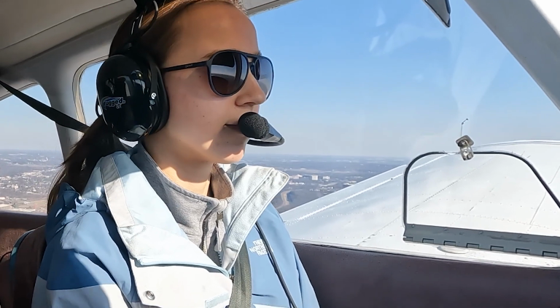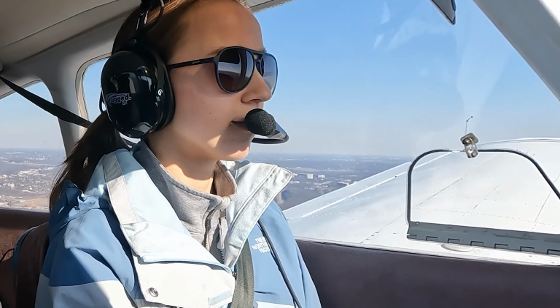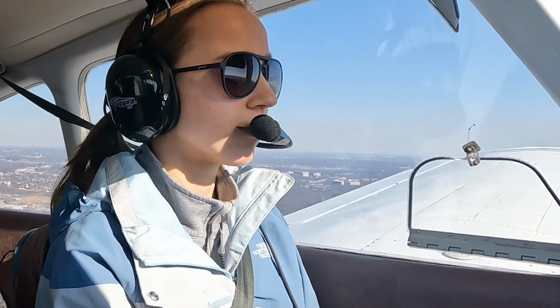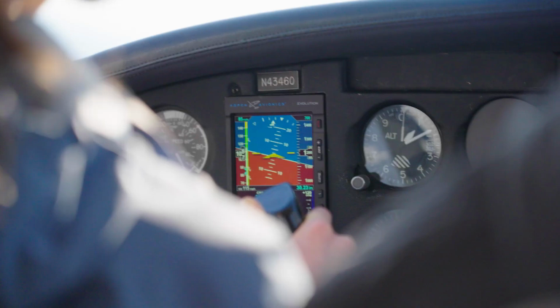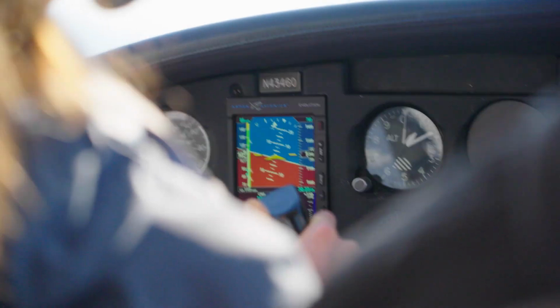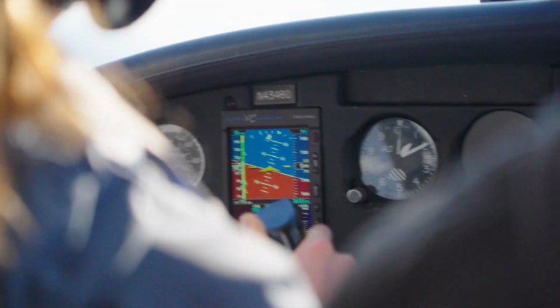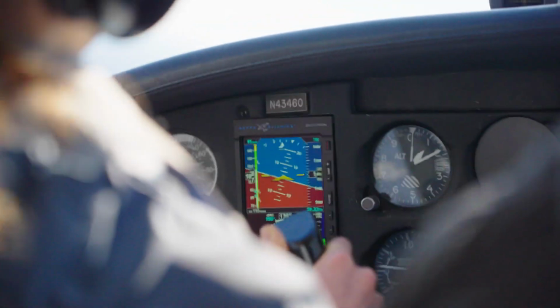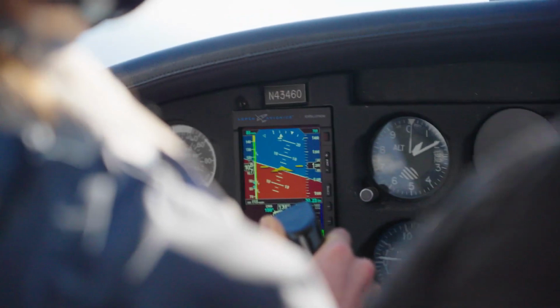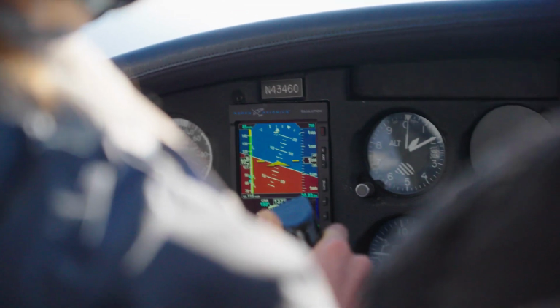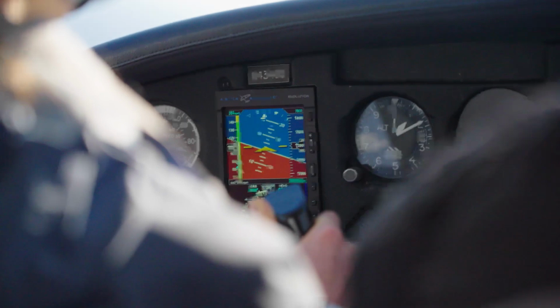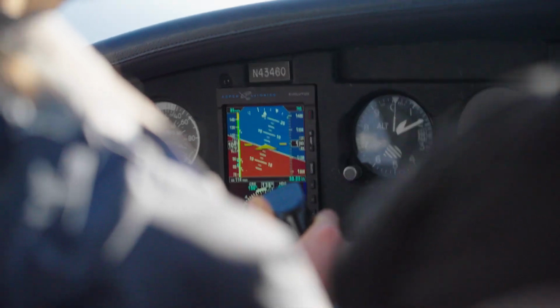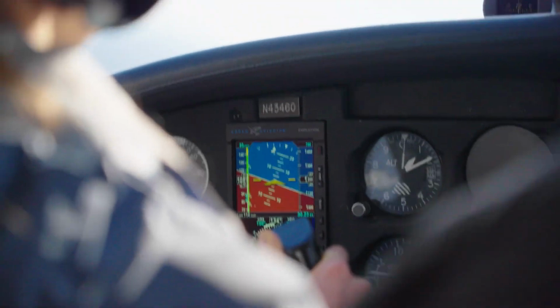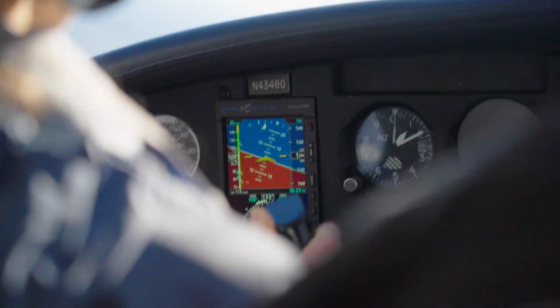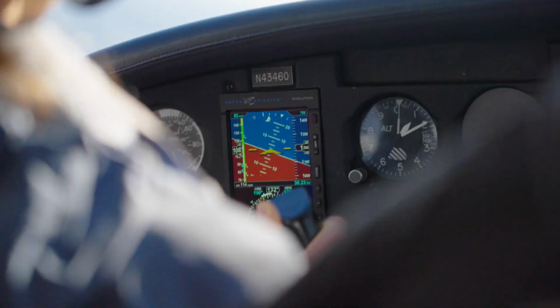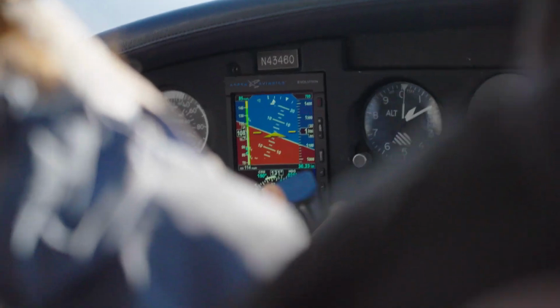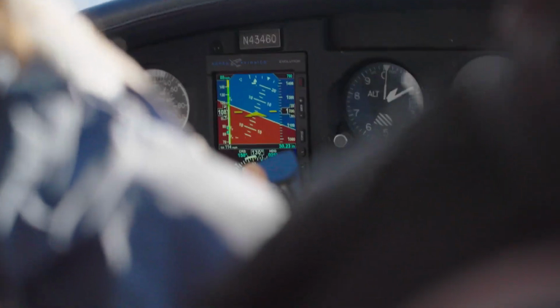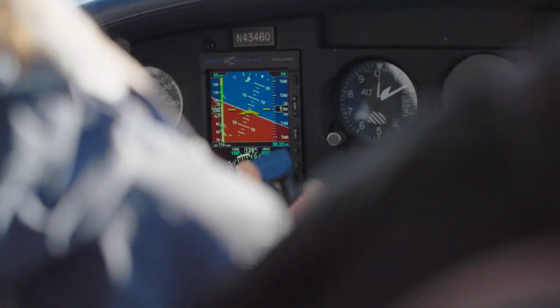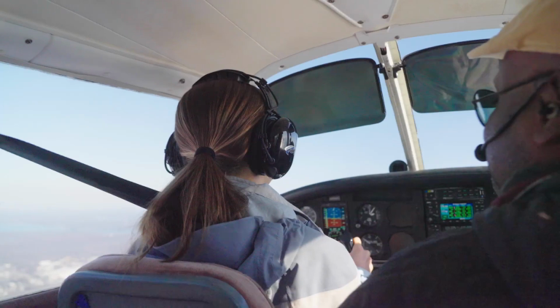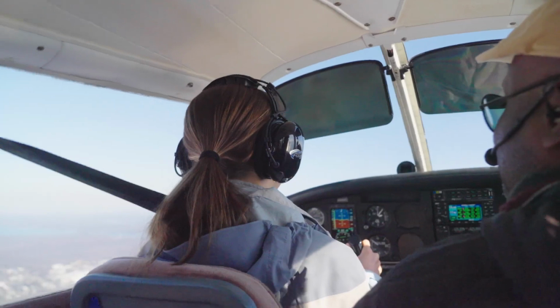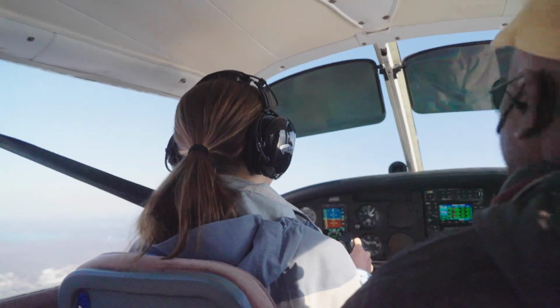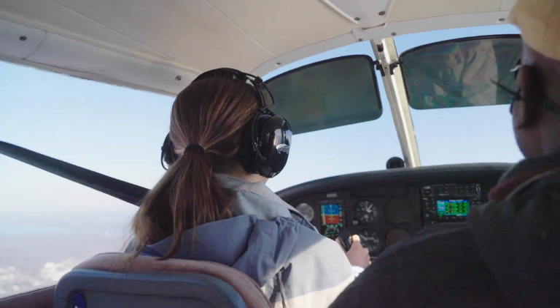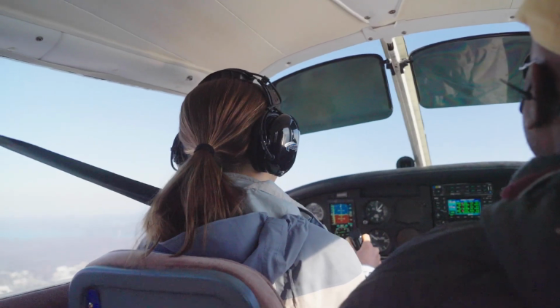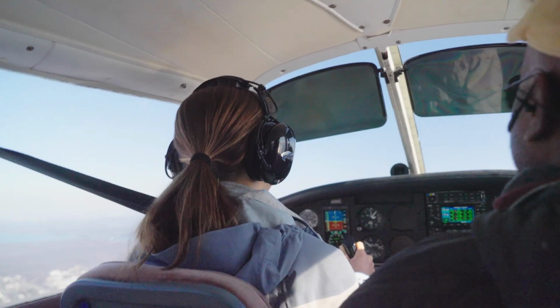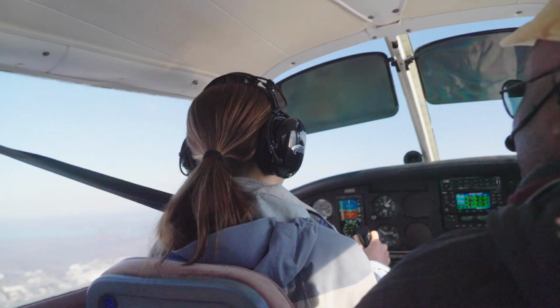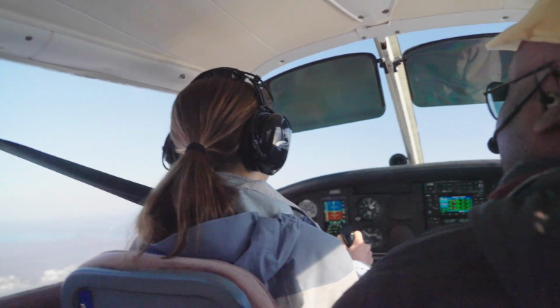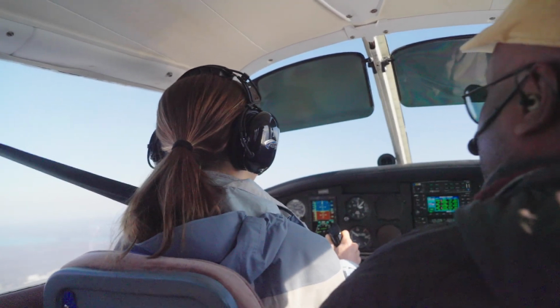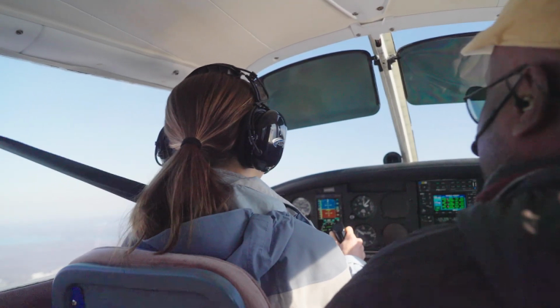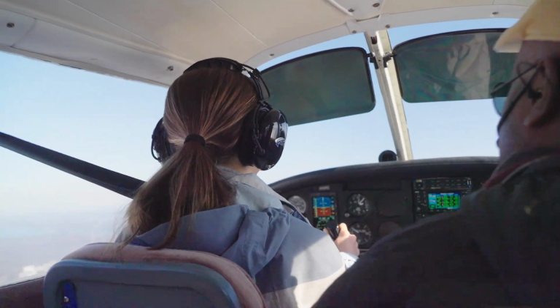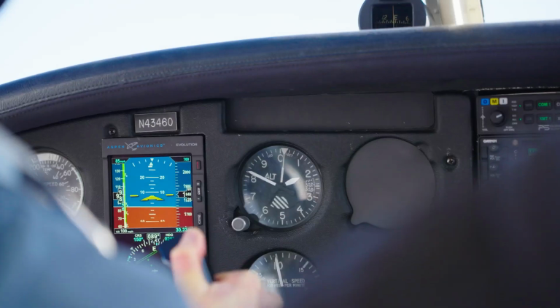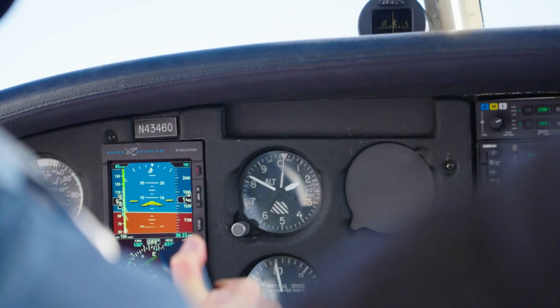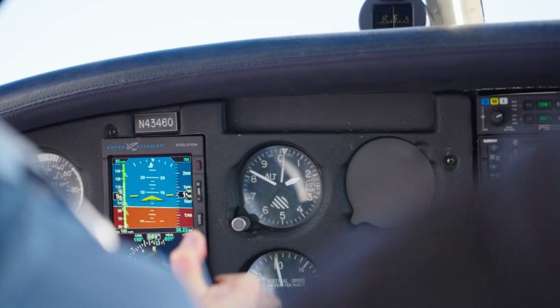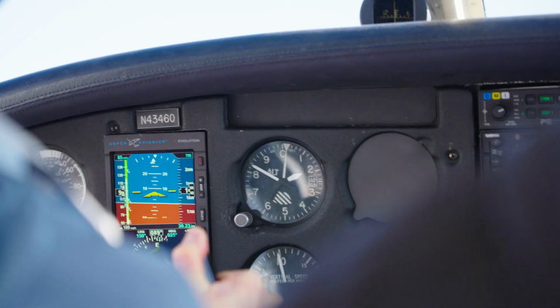Now give me a left turn. You're tracking your airspeed, your altitude, all of the flight instruments, how the engine is doing.